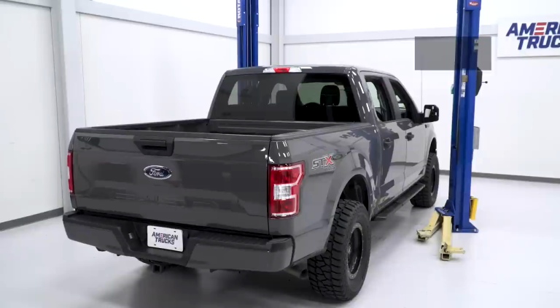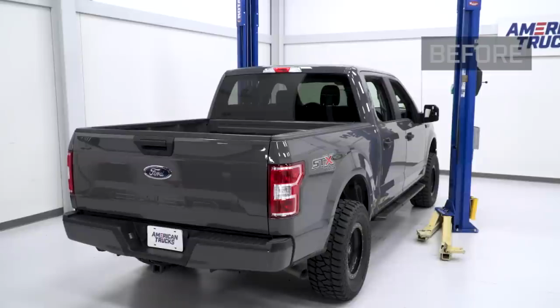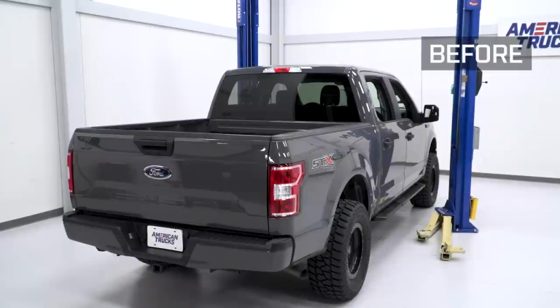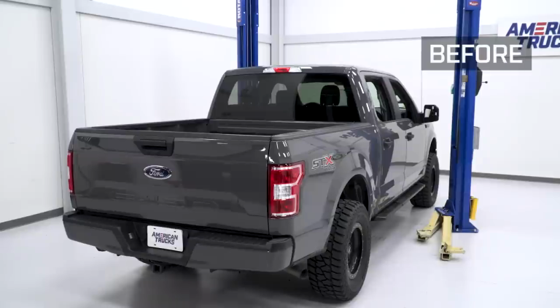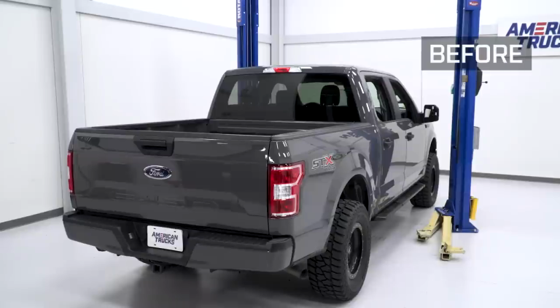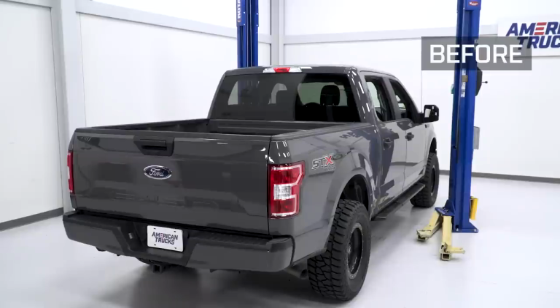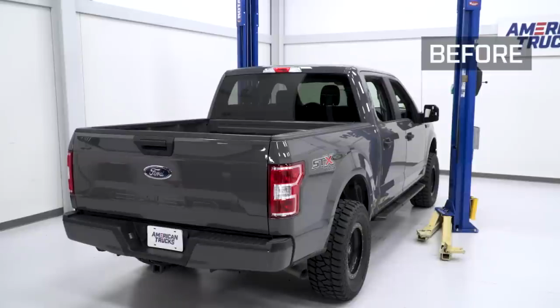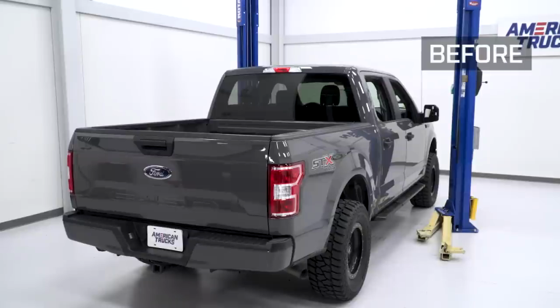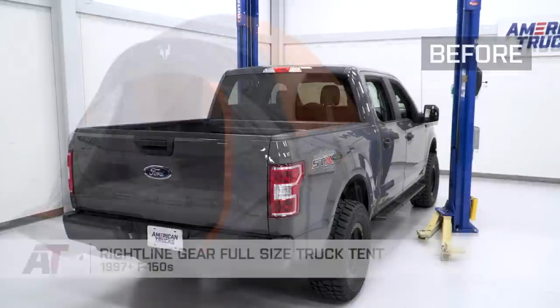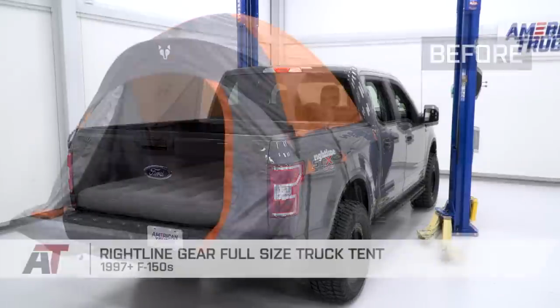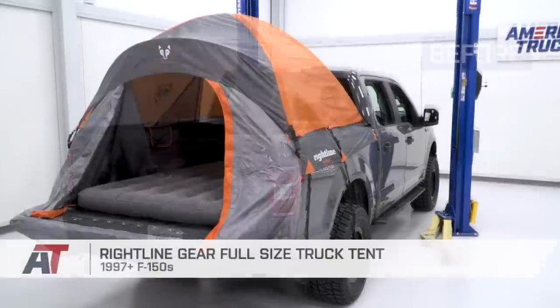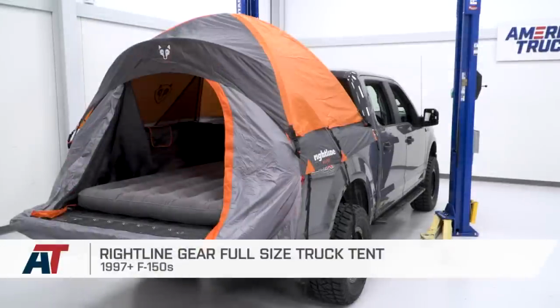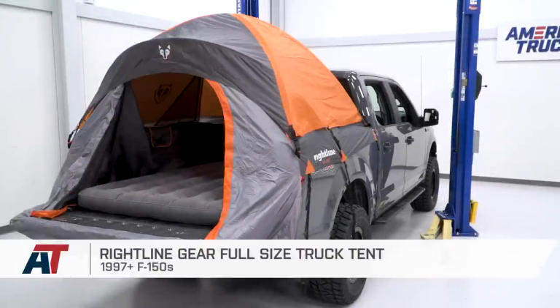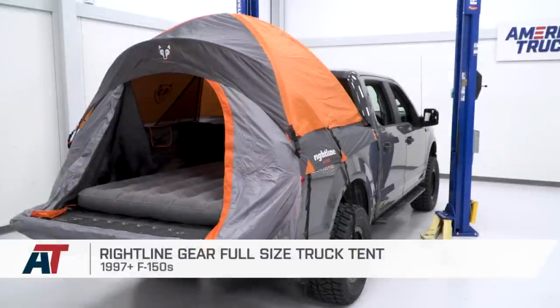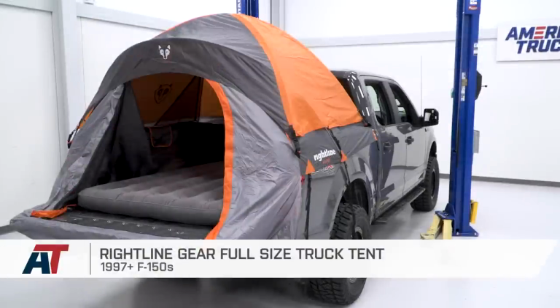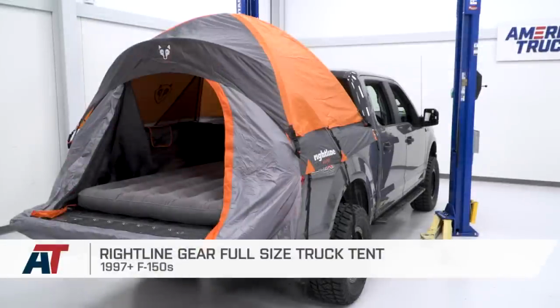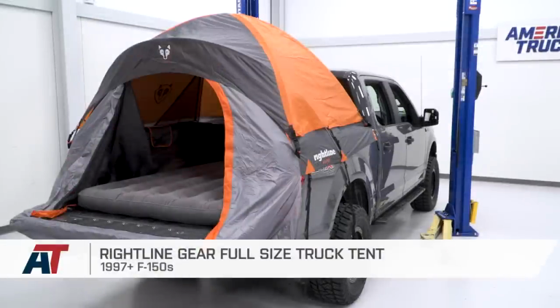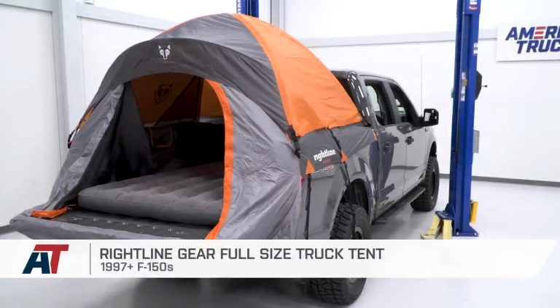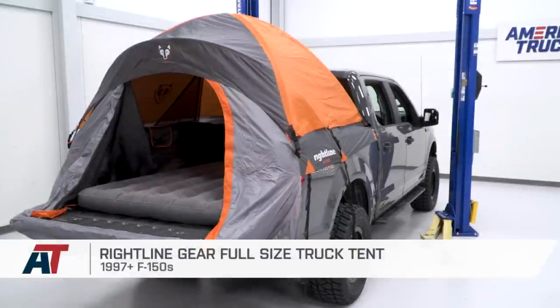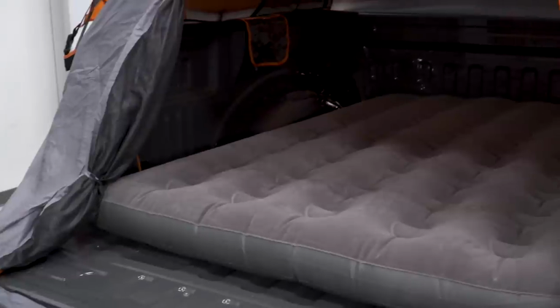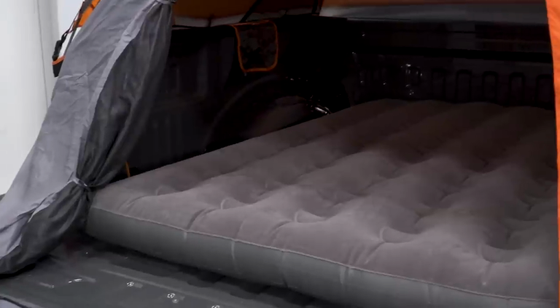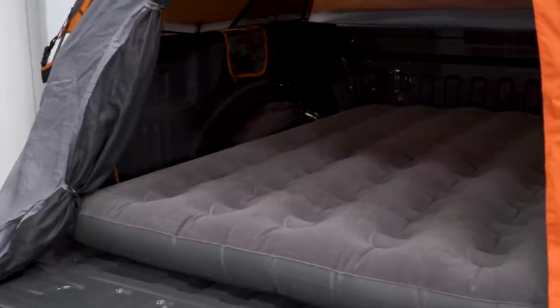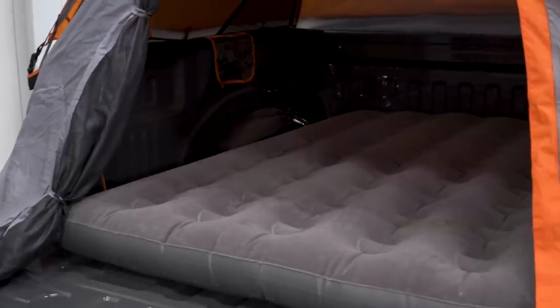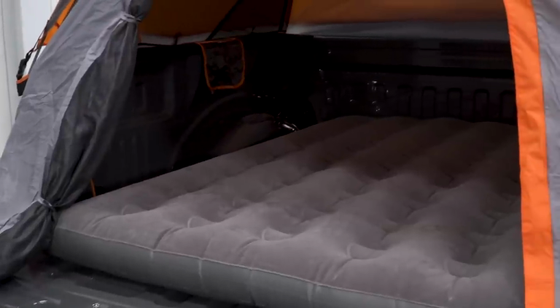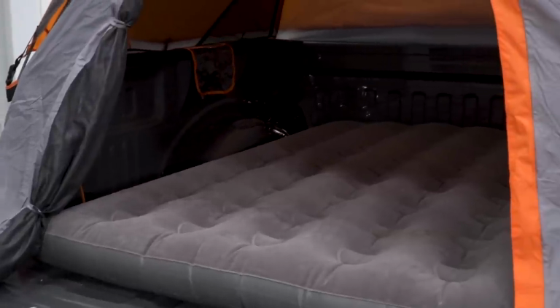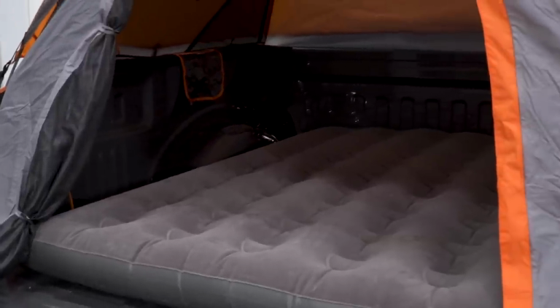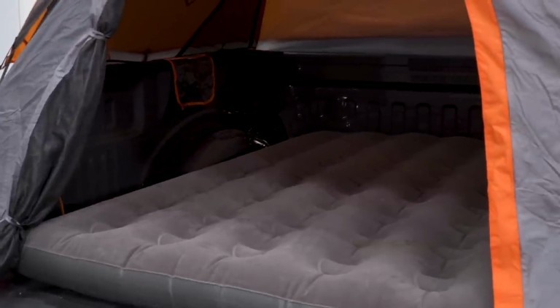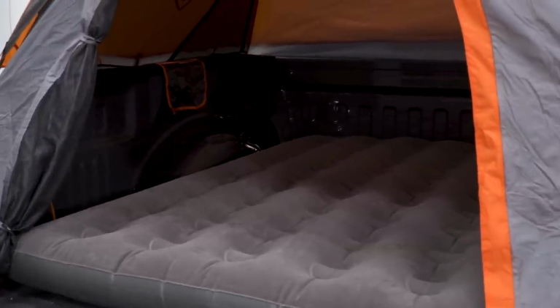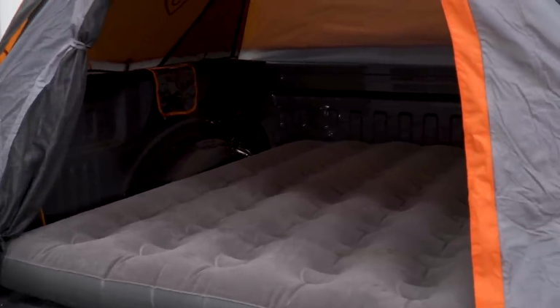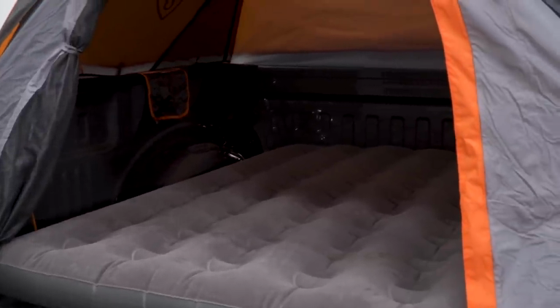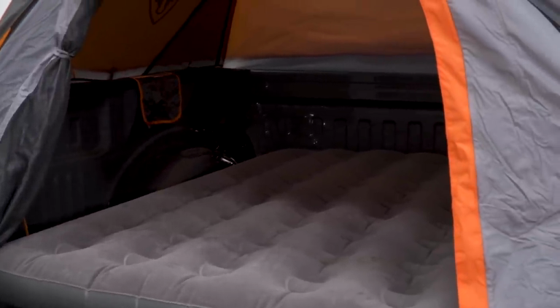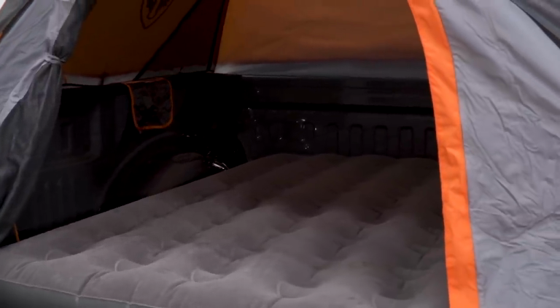That's gonna wrap up the install of the Rightline Gear truck tent. For all things F-150, keep it here at americantrucks.com.